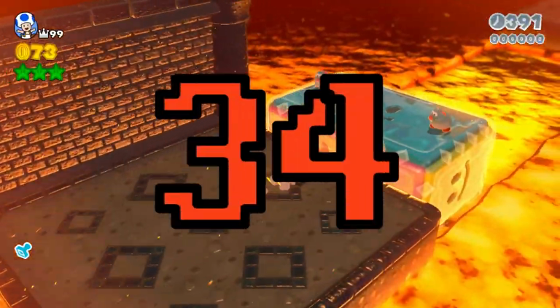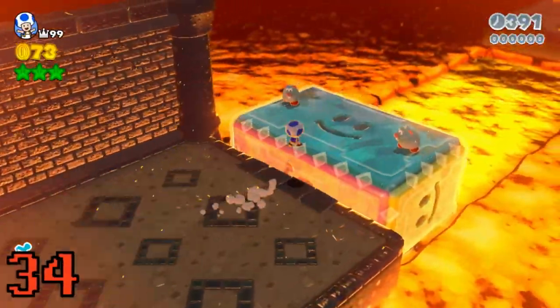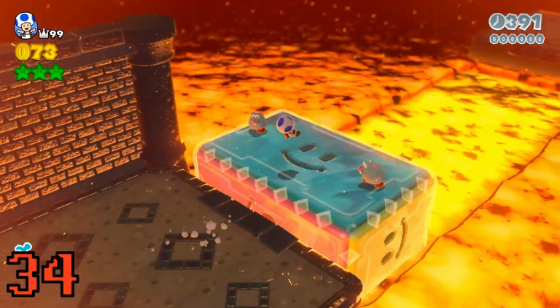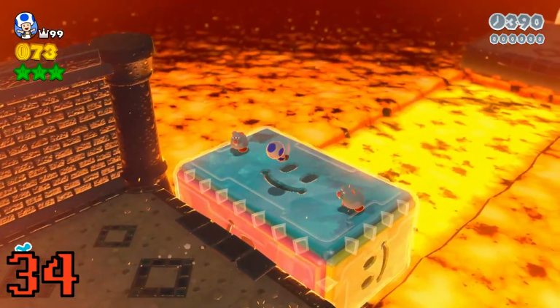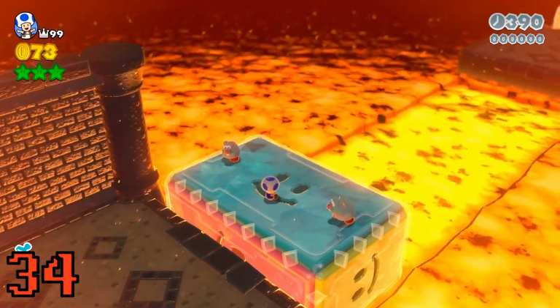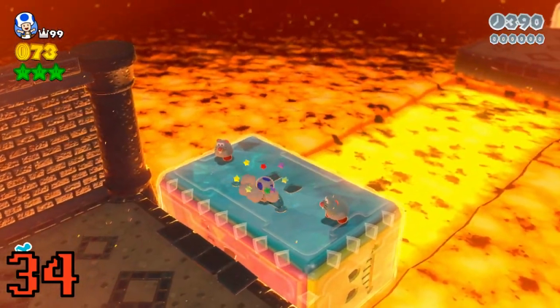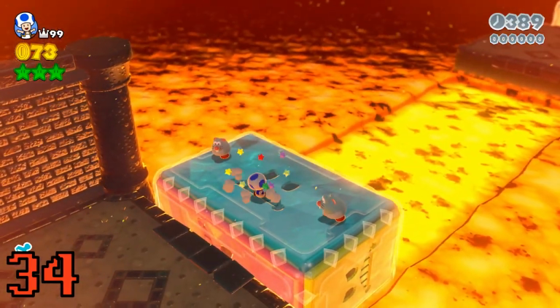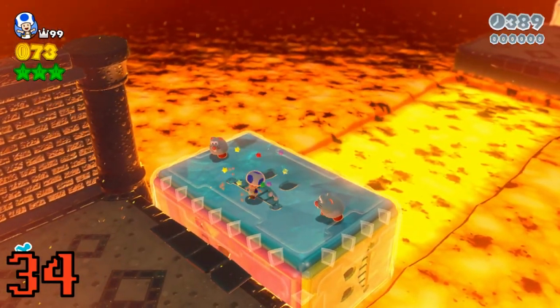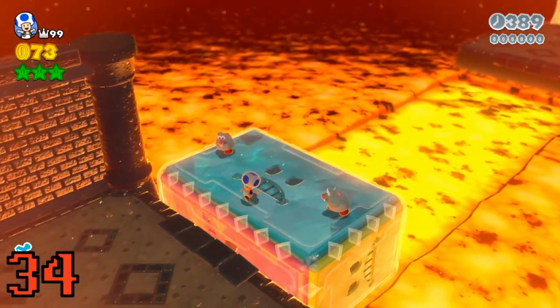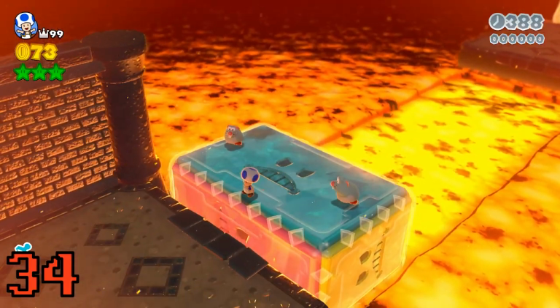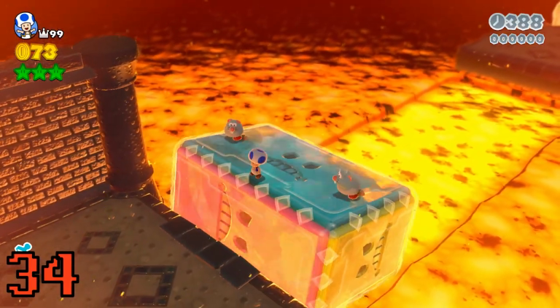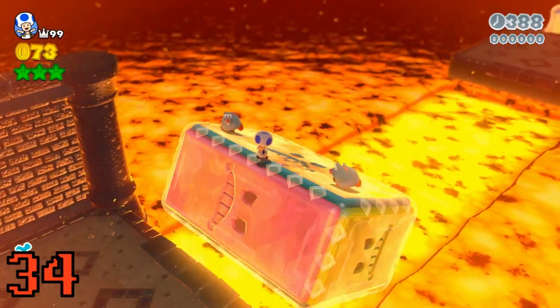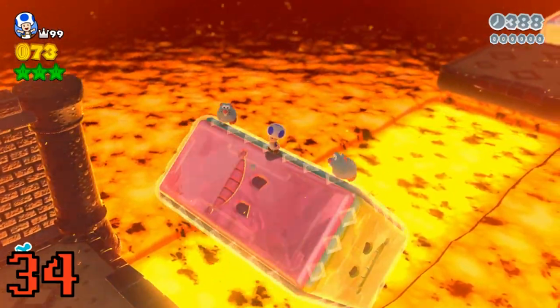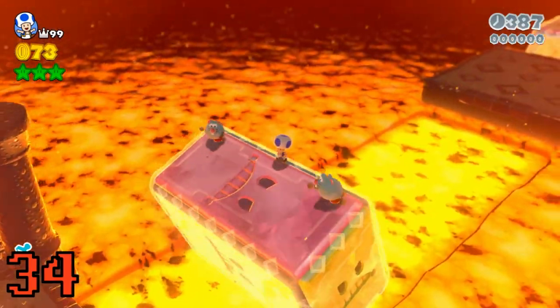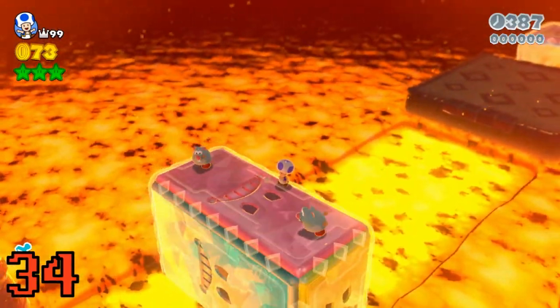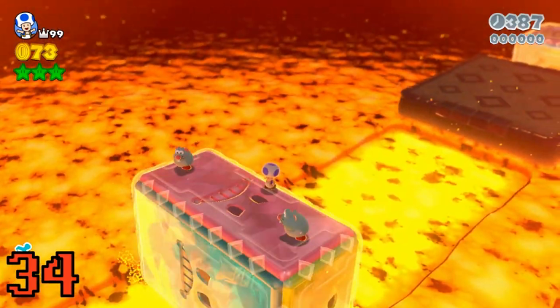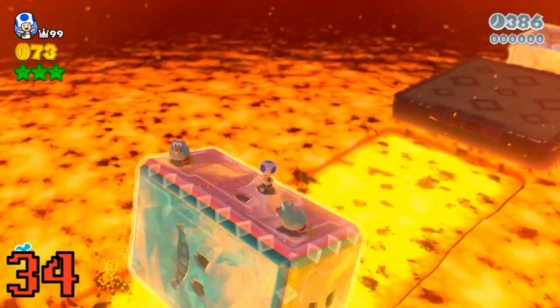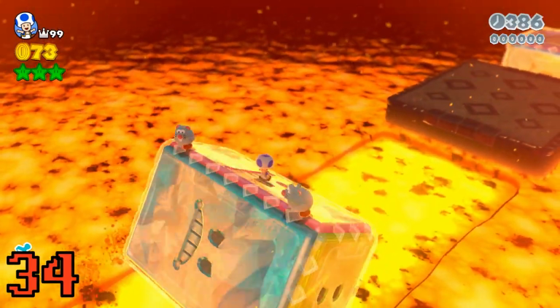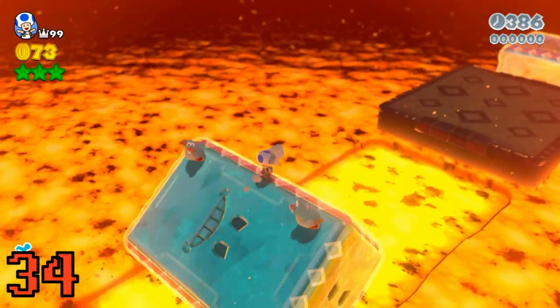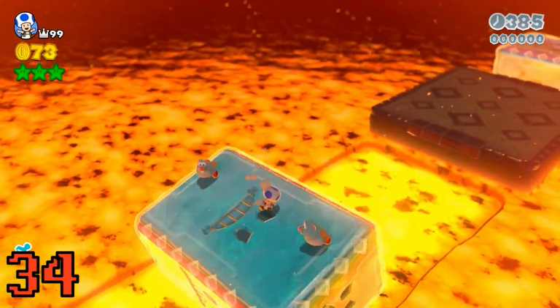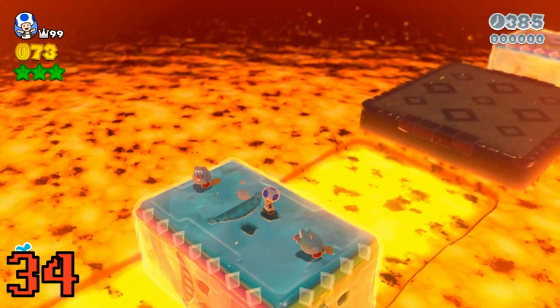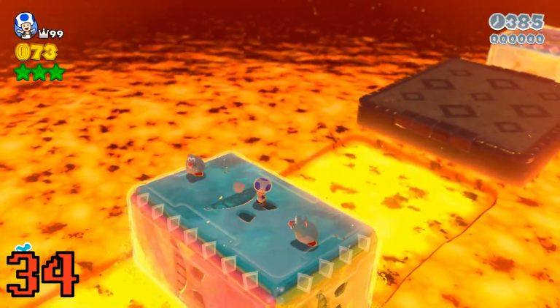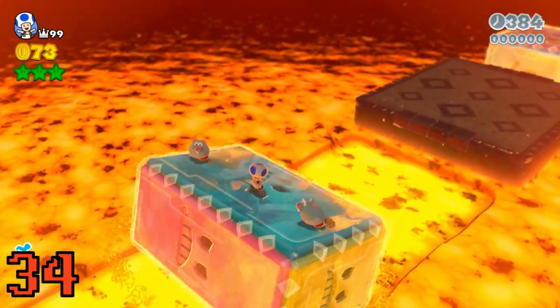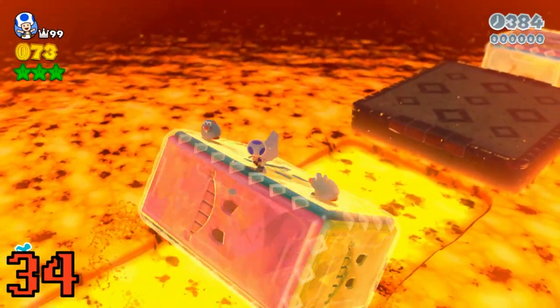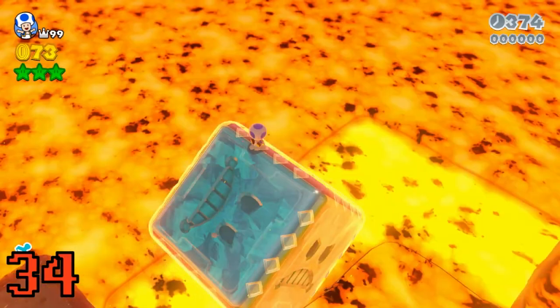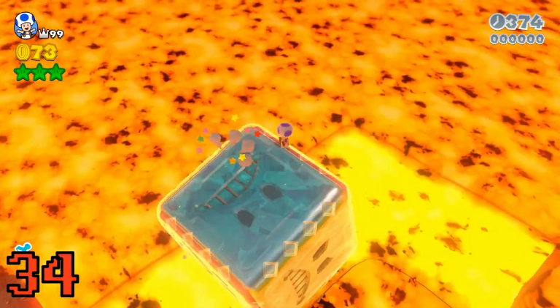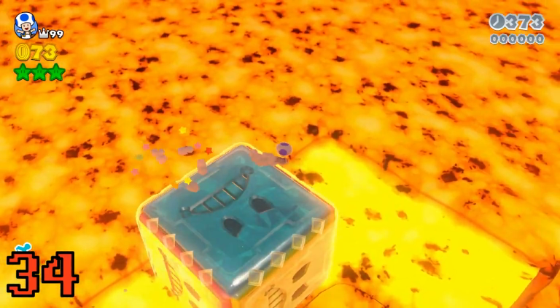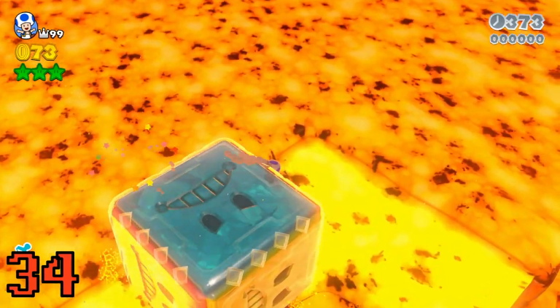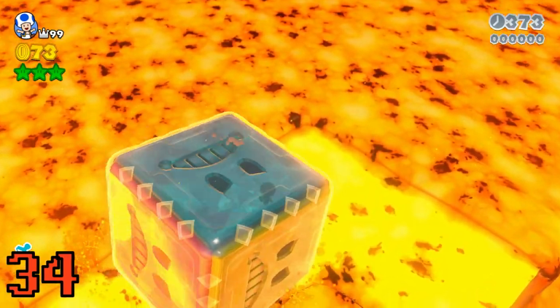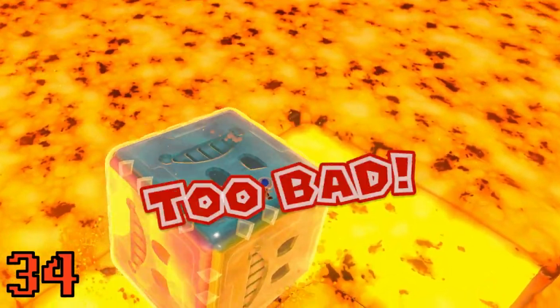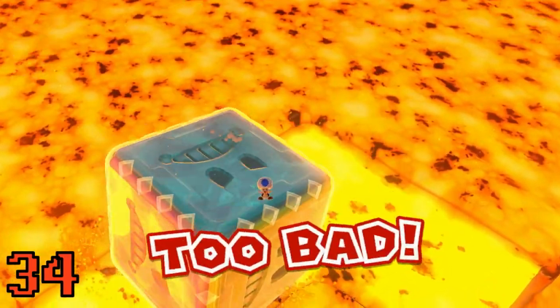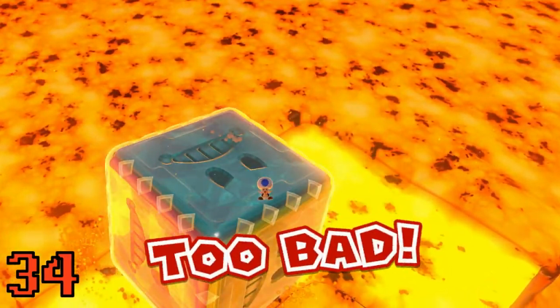You can ground pound the face block on Grumblump Inferno to make him mad and go faster — if you think that's a good idea.